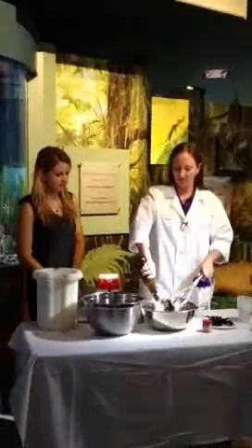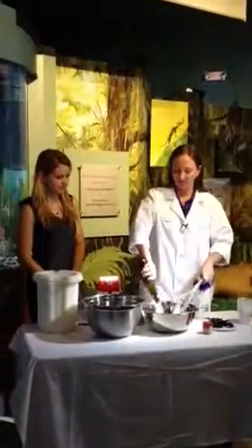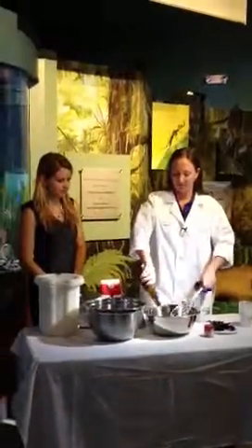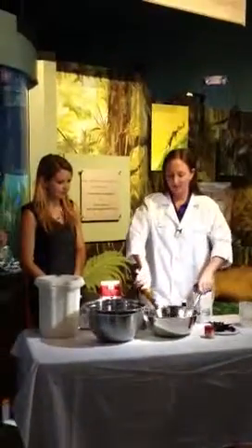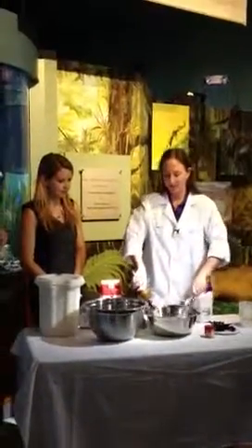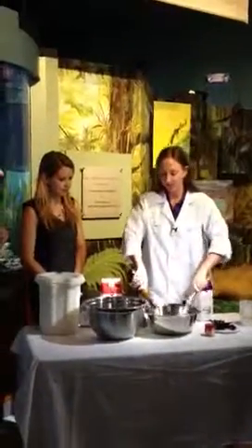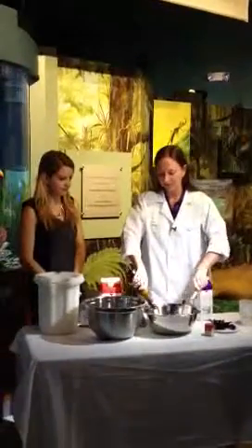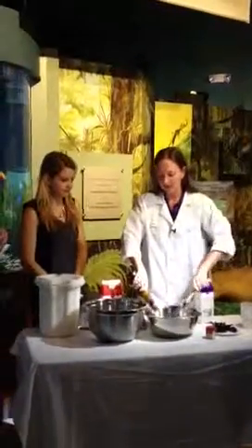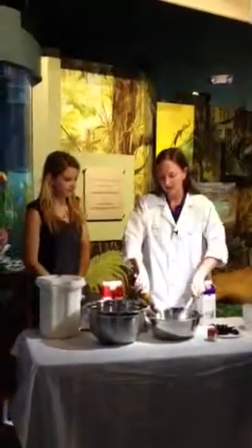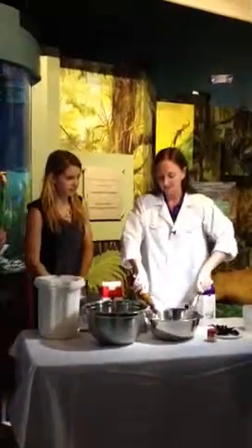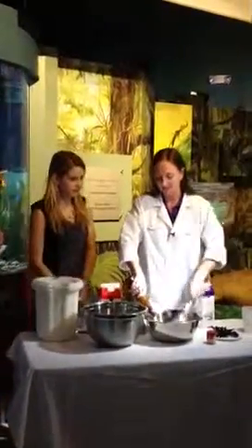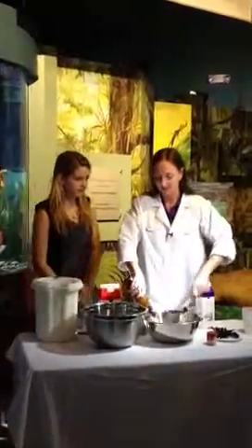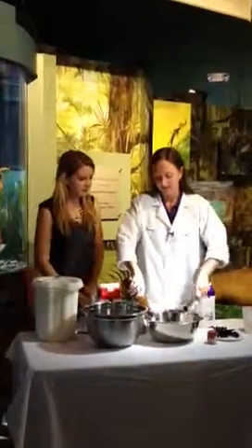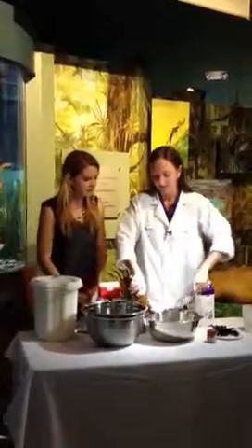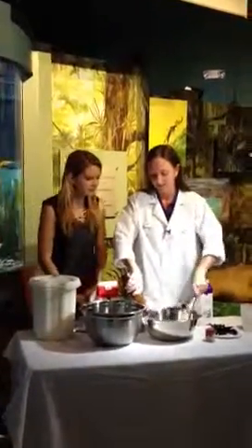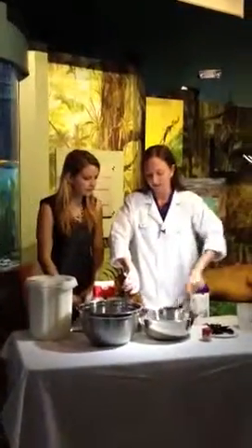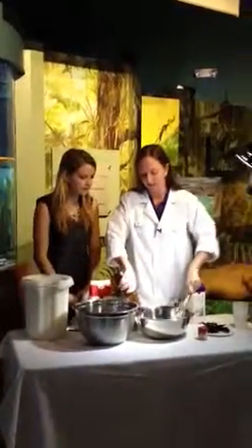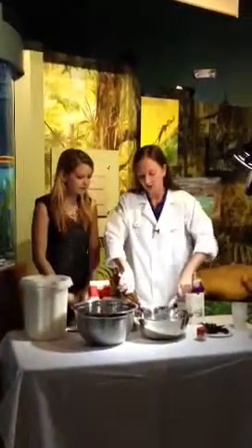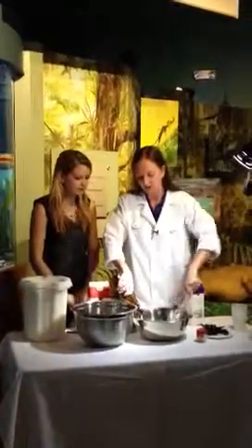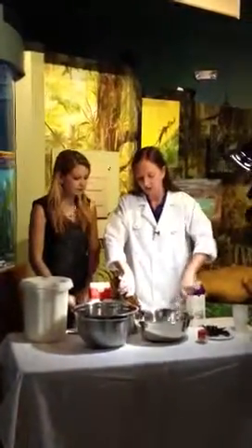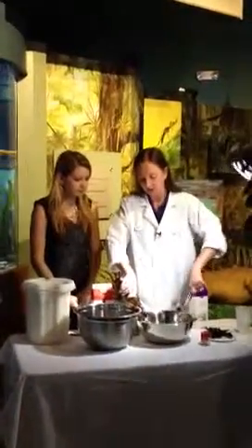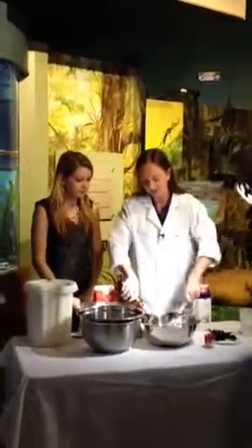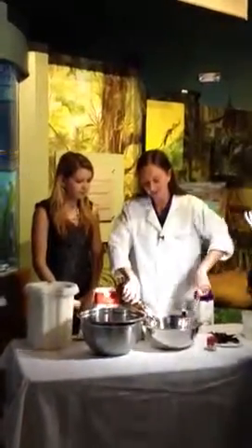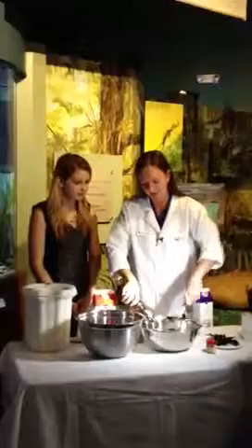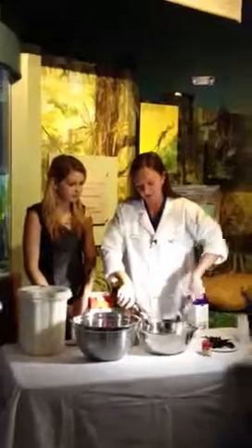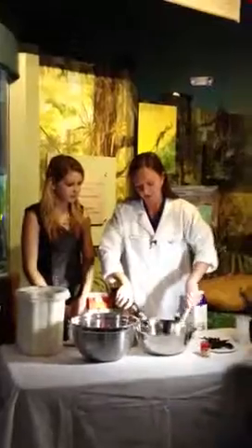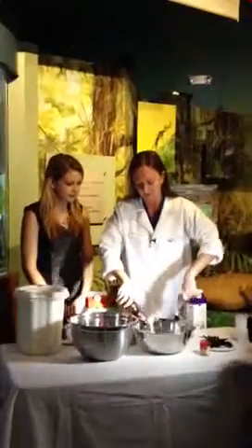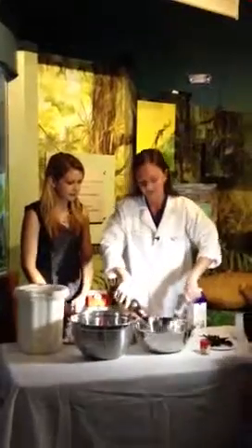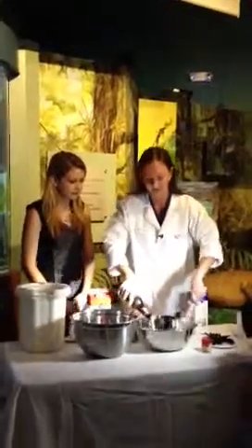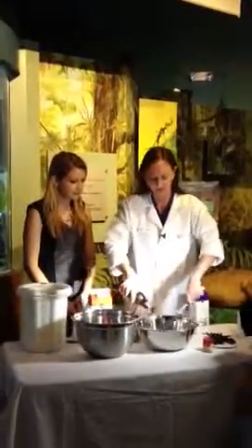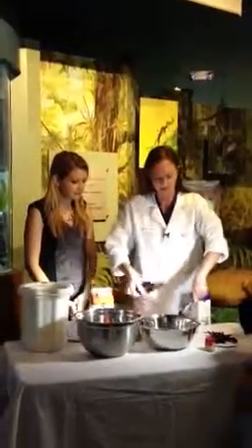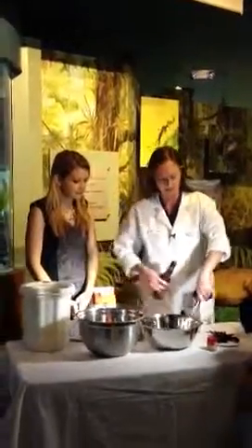You have to whisk it up. You want to get all the carbonation out of it, which is where you whisk it.